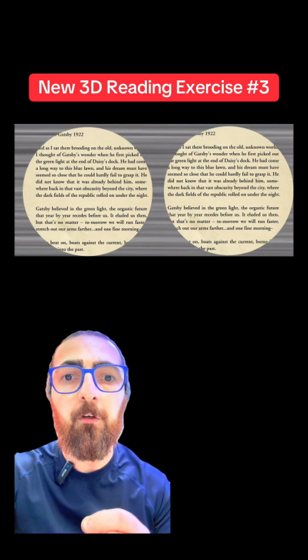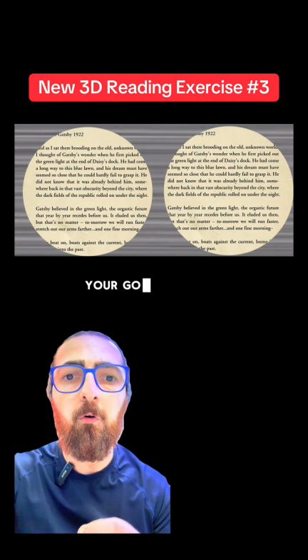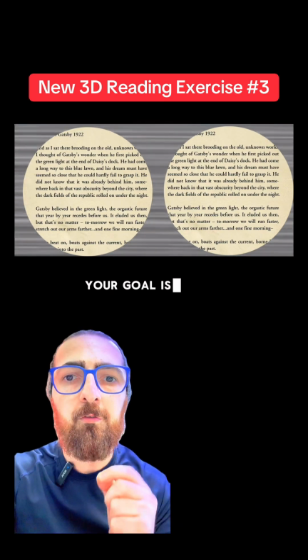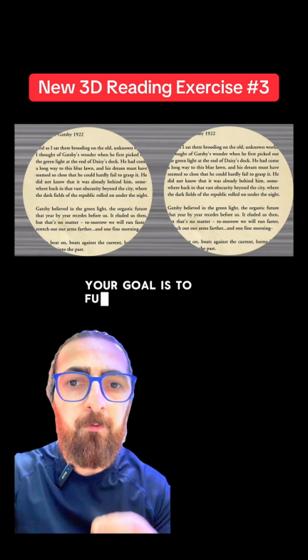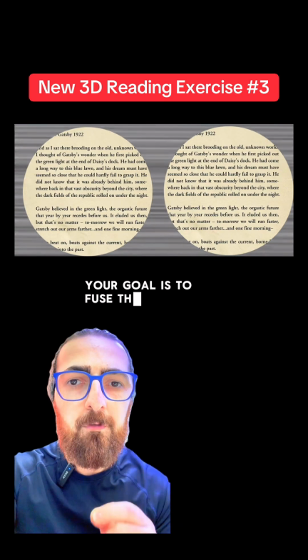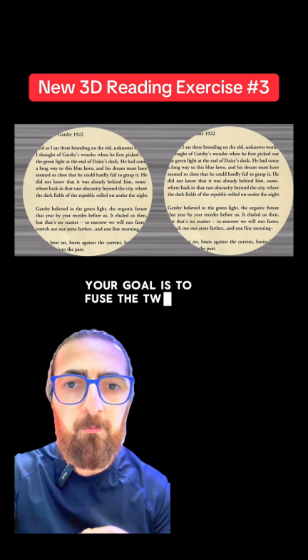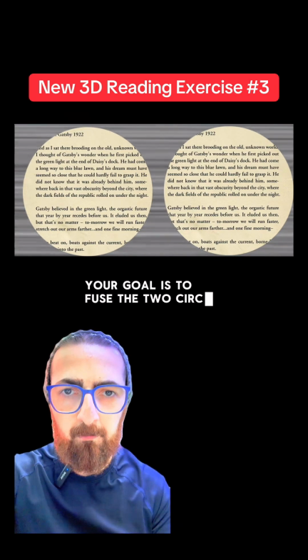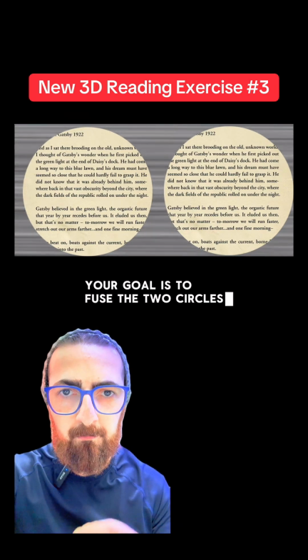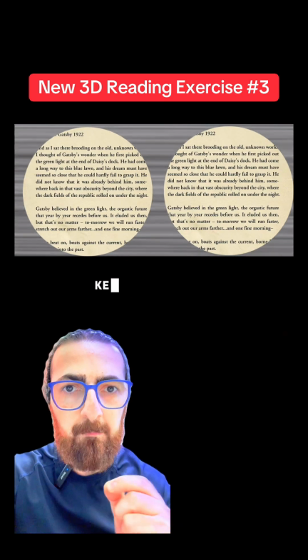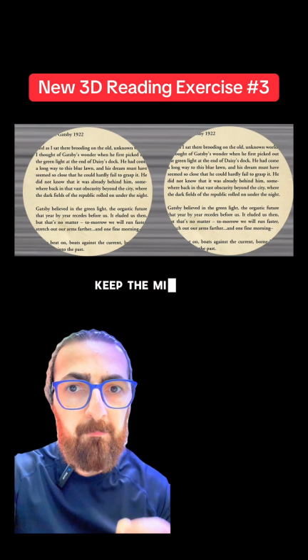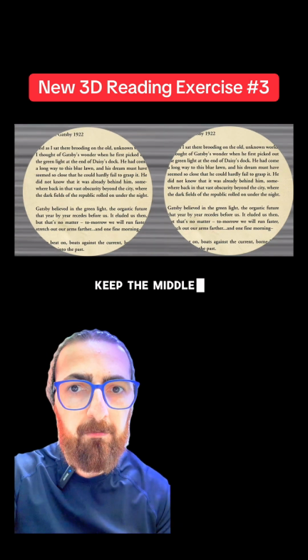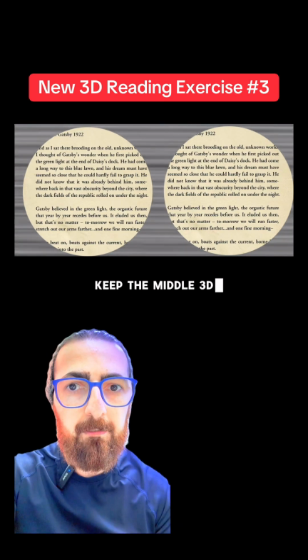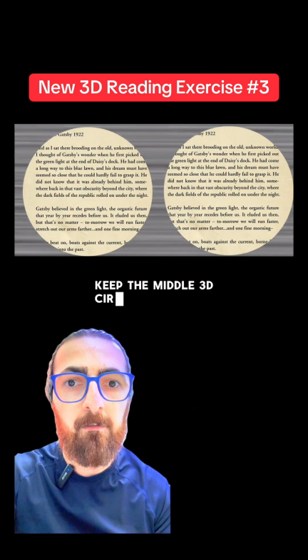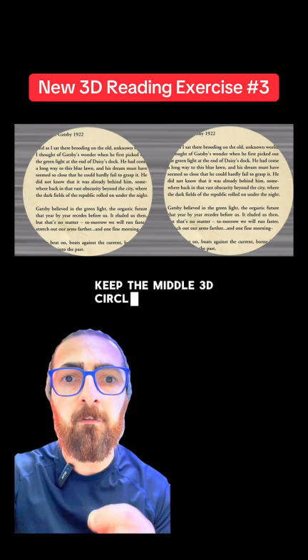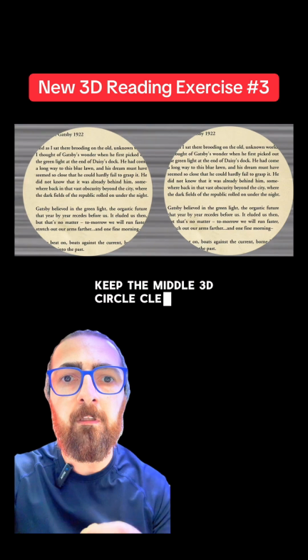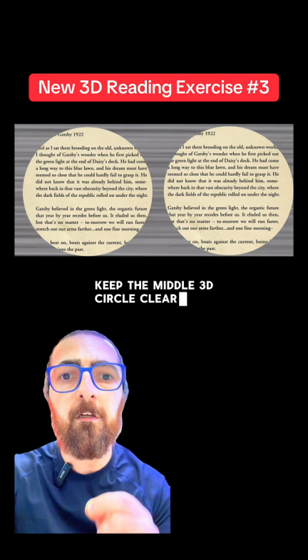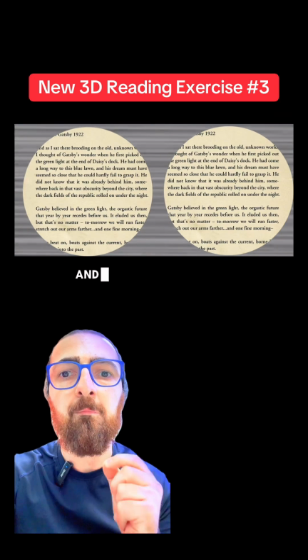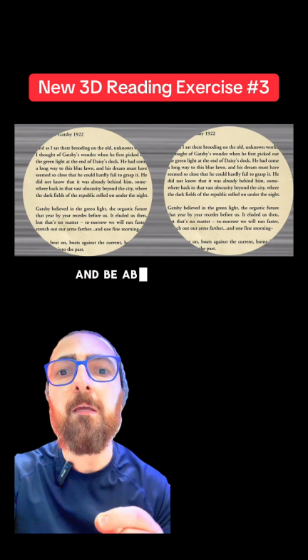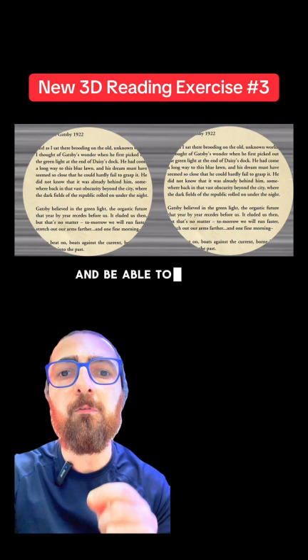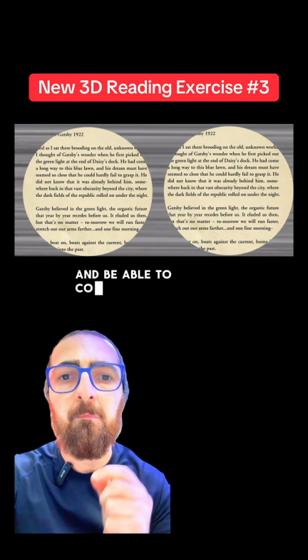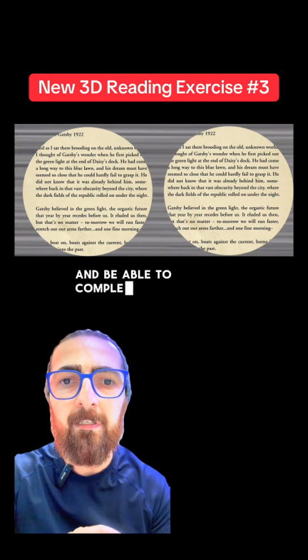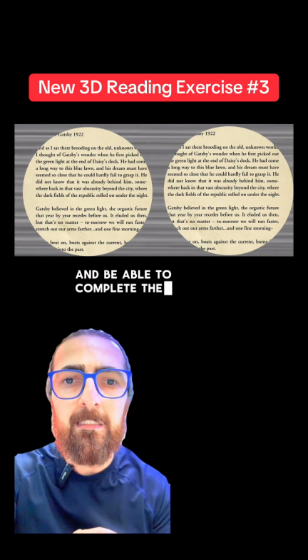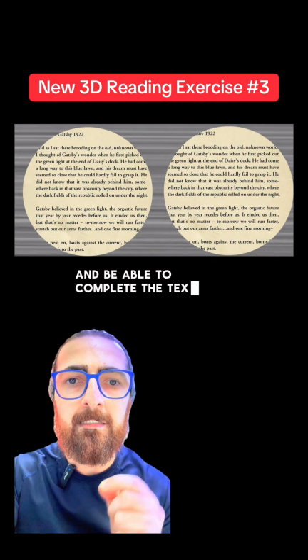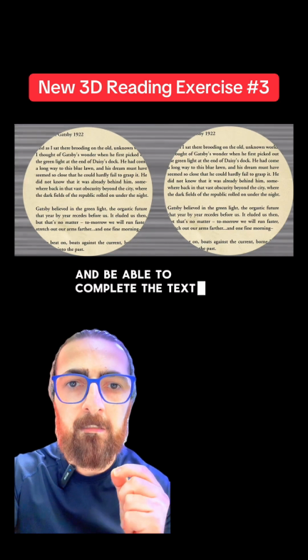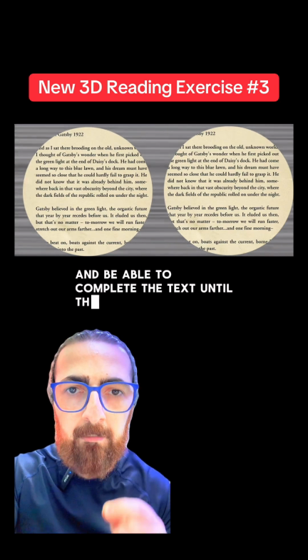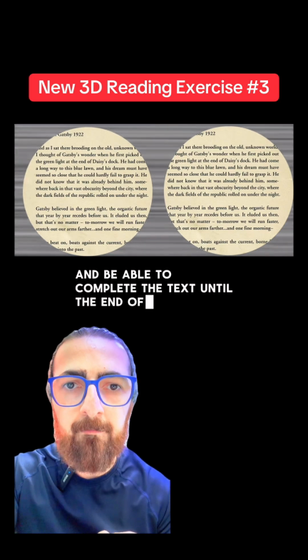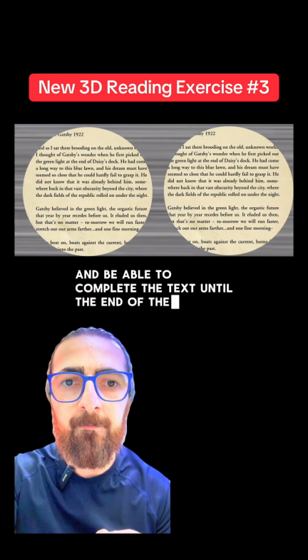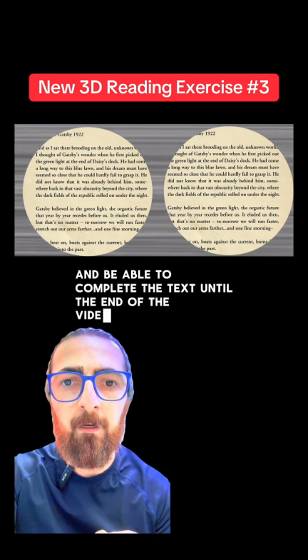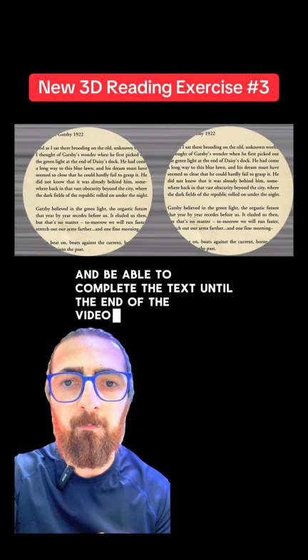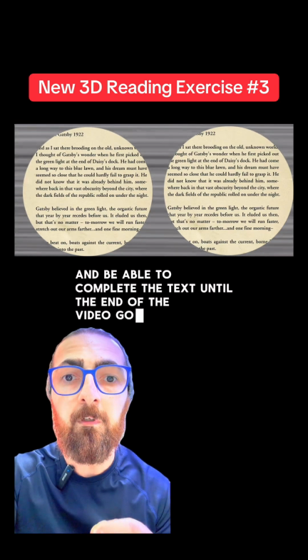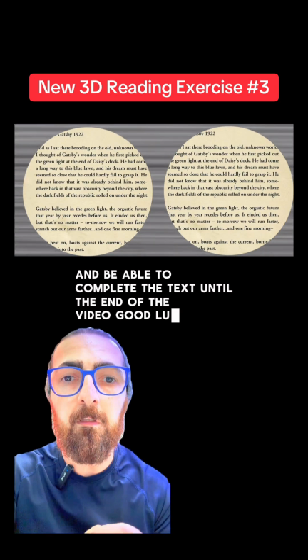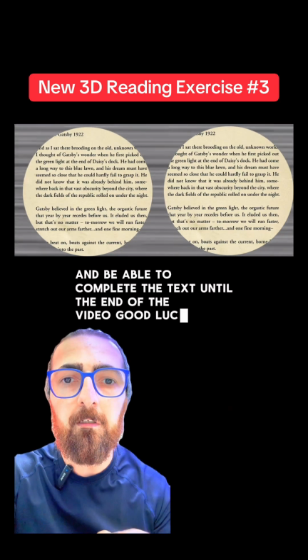Your goal is to fuse the two circles, keep the middle 3D circle clear and be able to complete the text until the end of the video. Good luck.